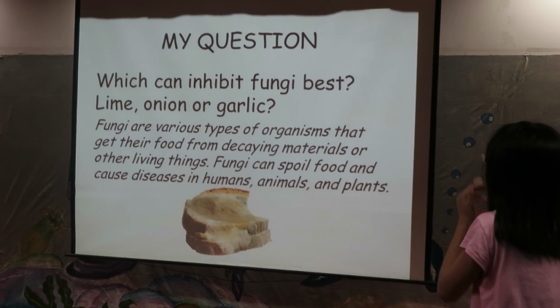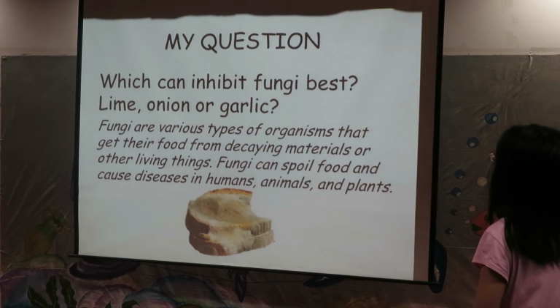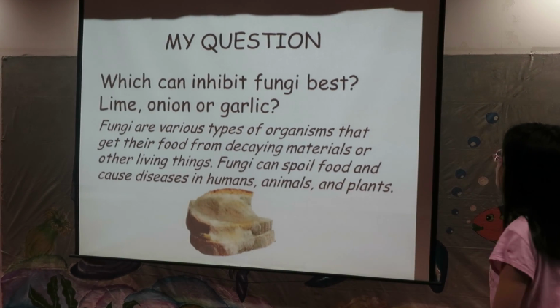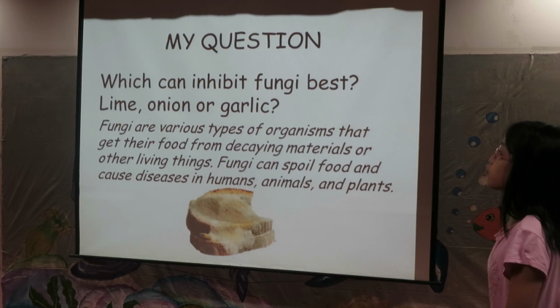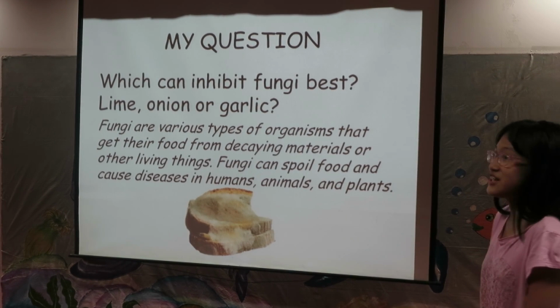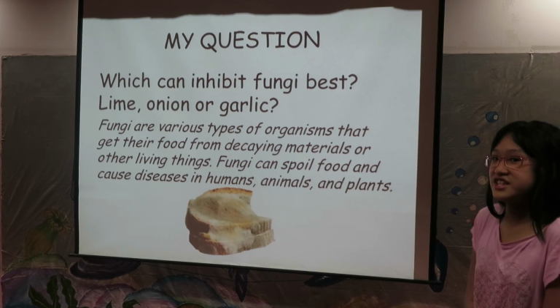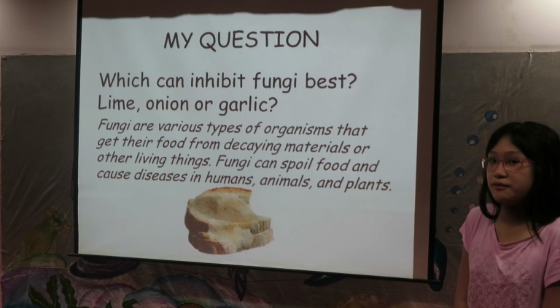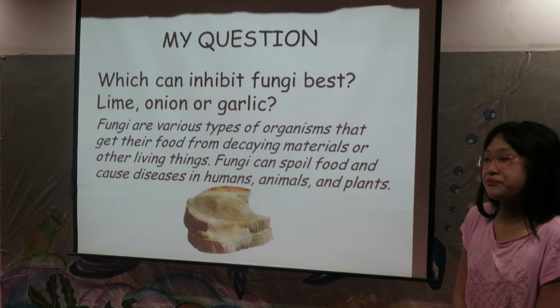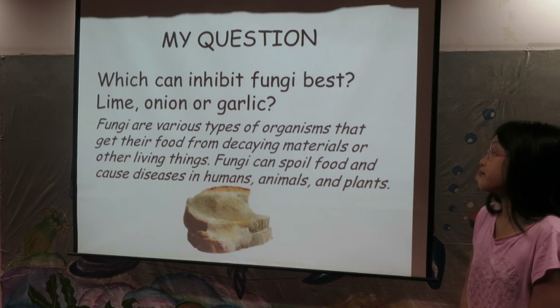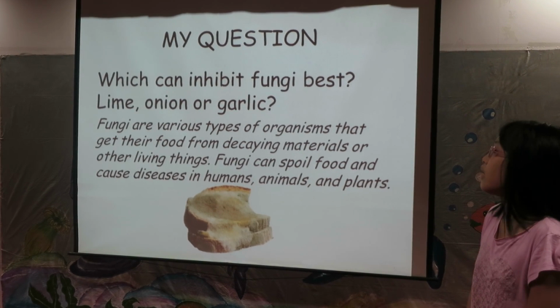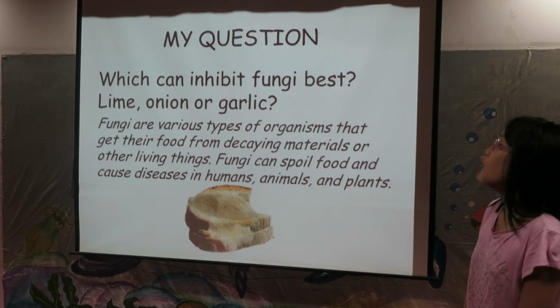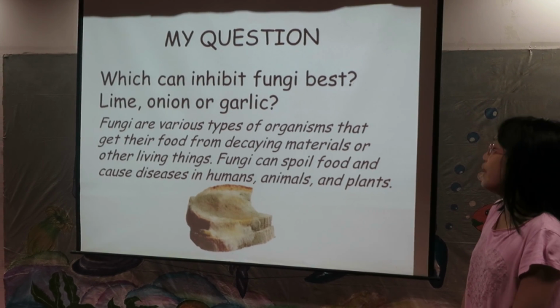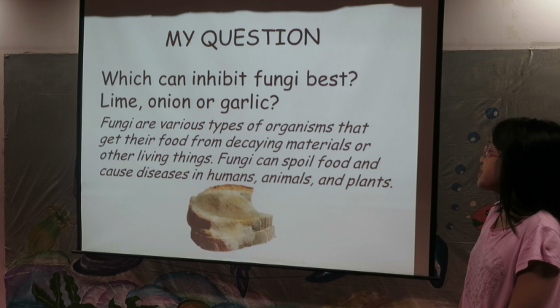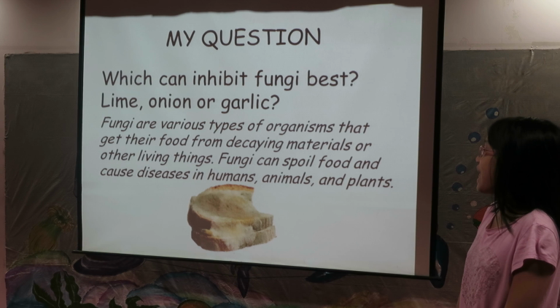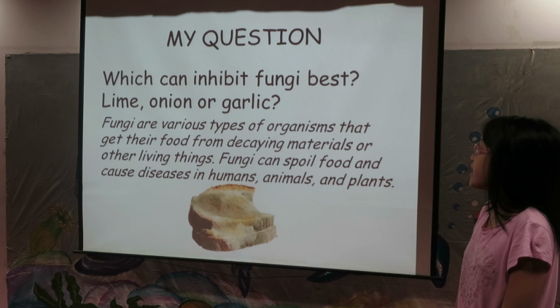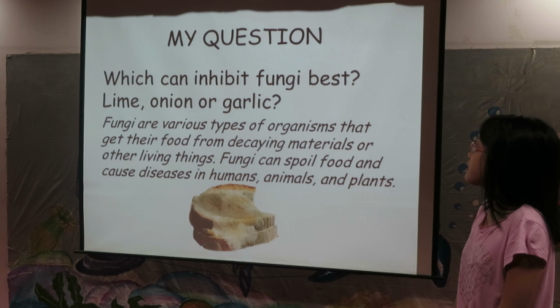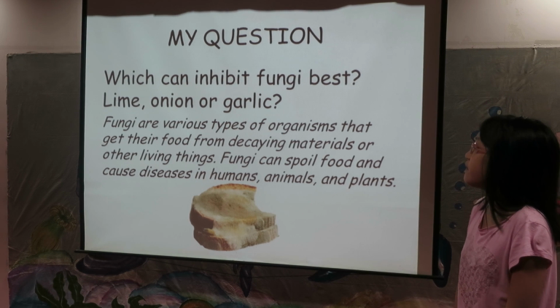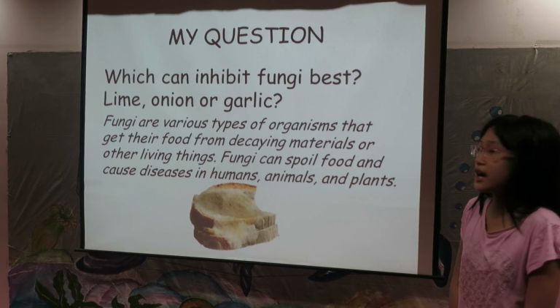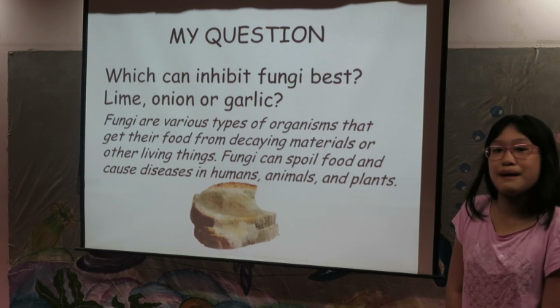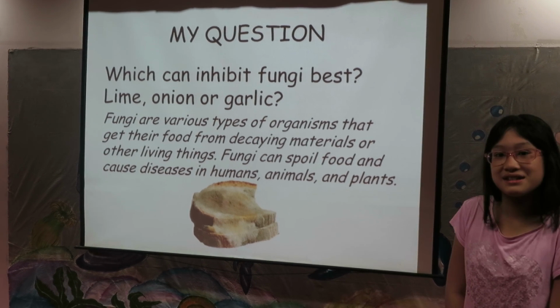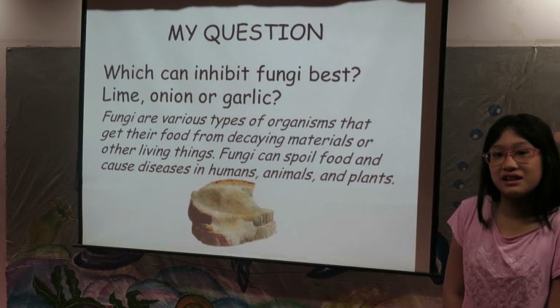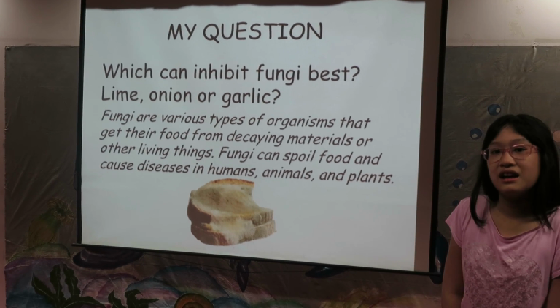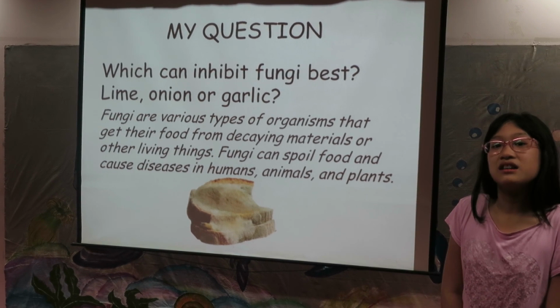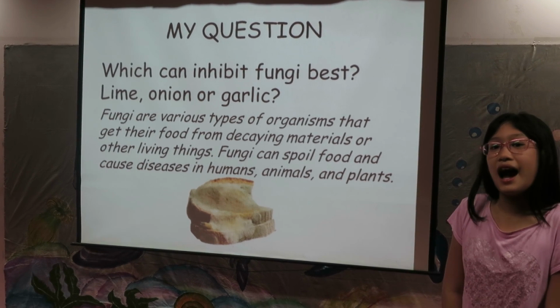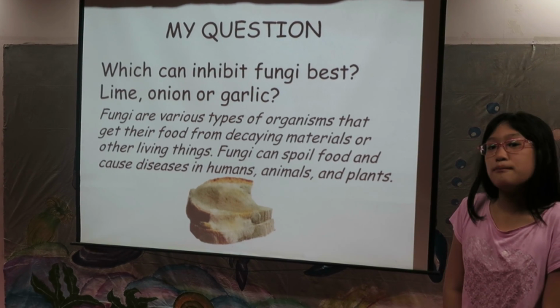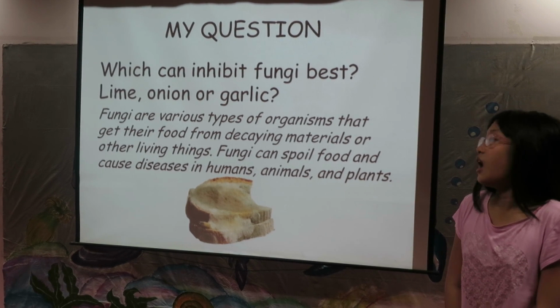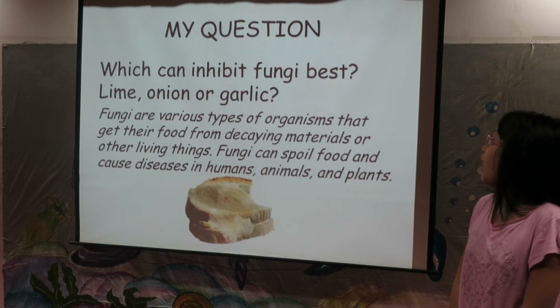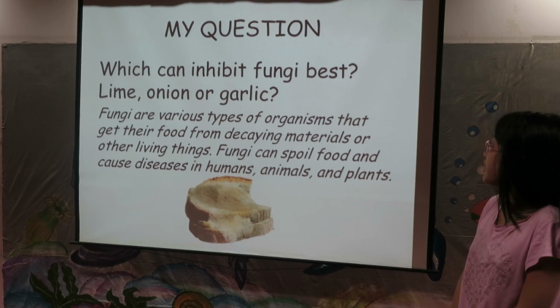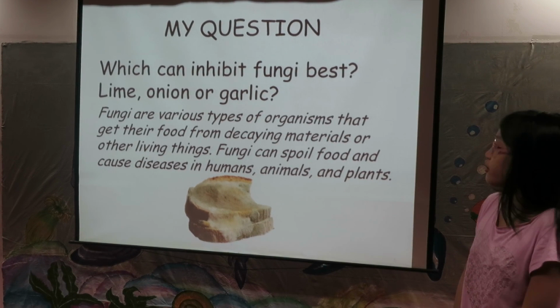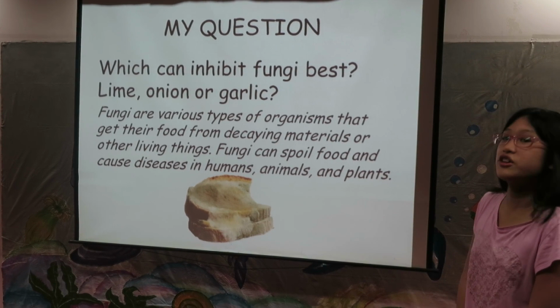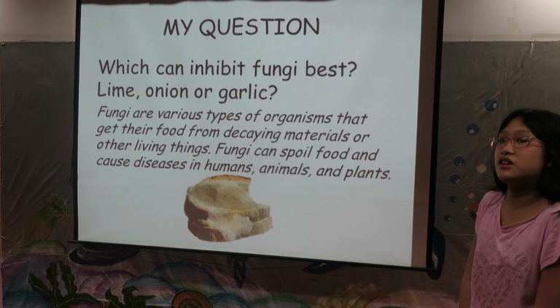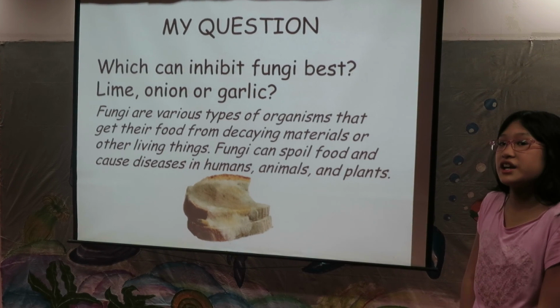My question: which can inhibit fungi best — lime, onion, or garlic?